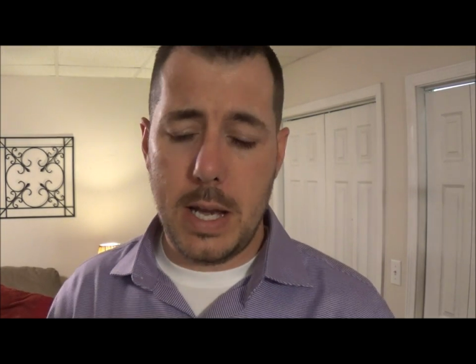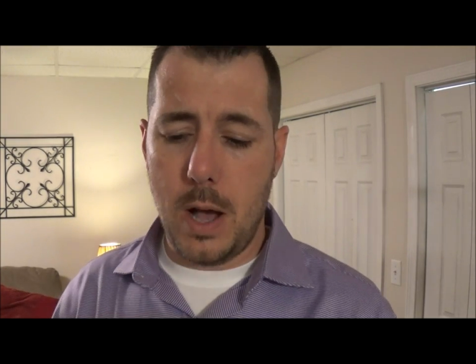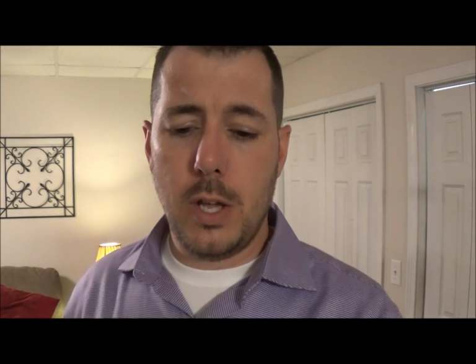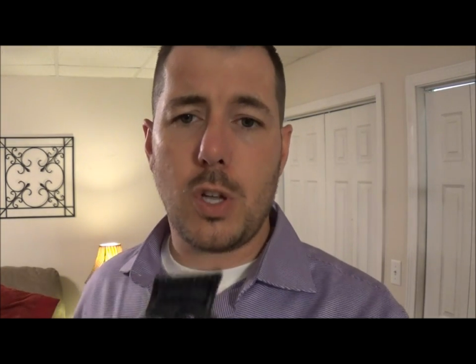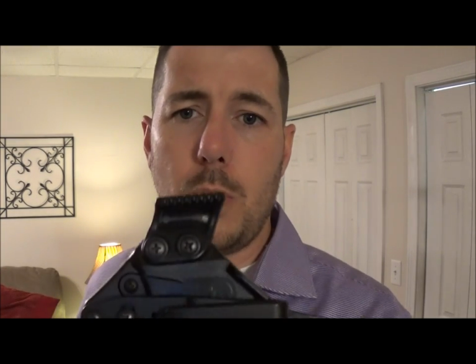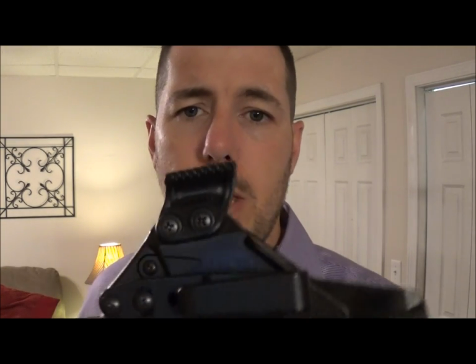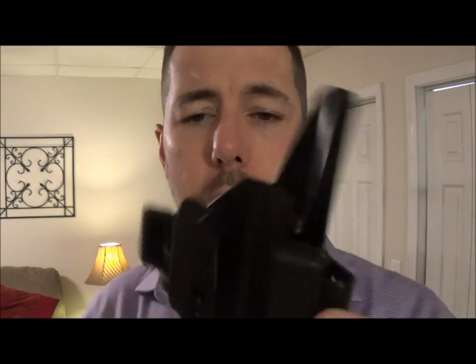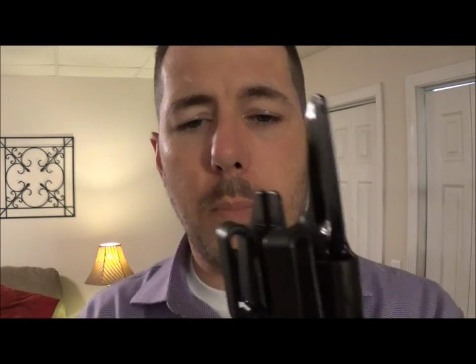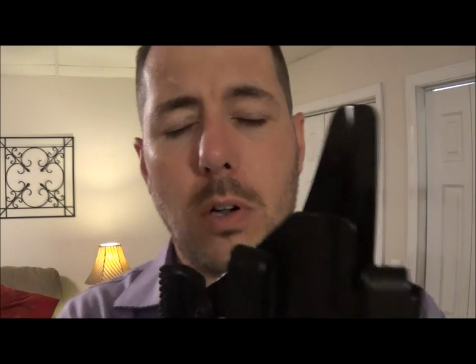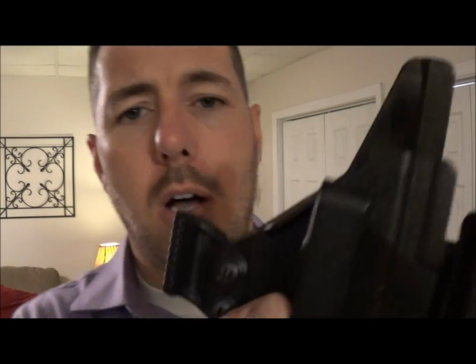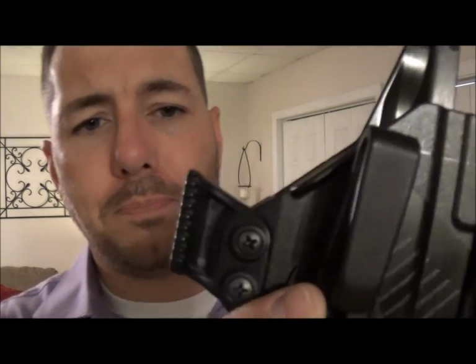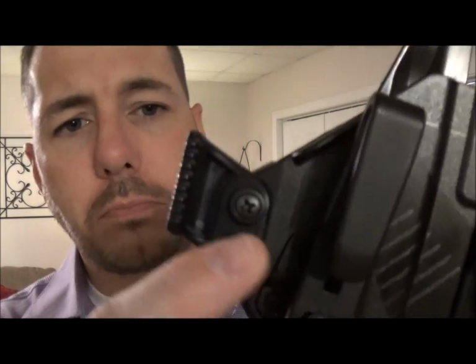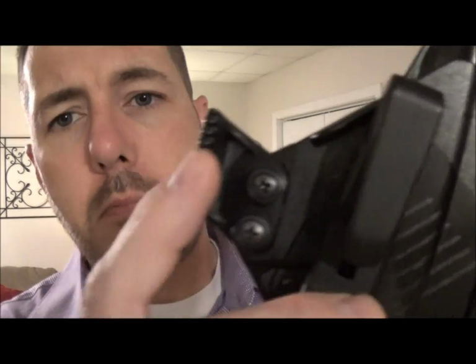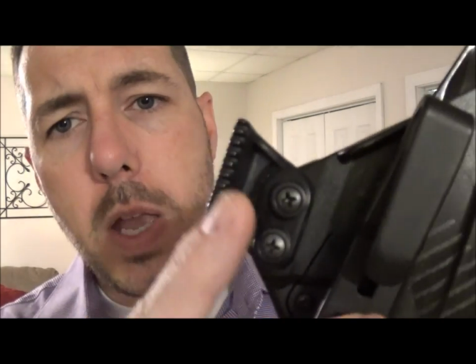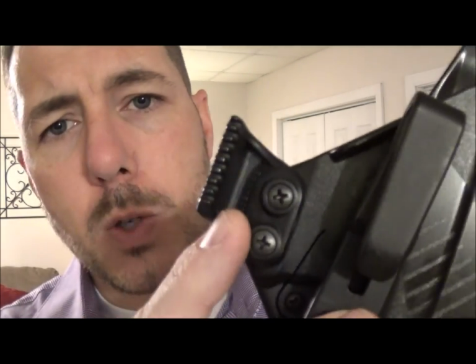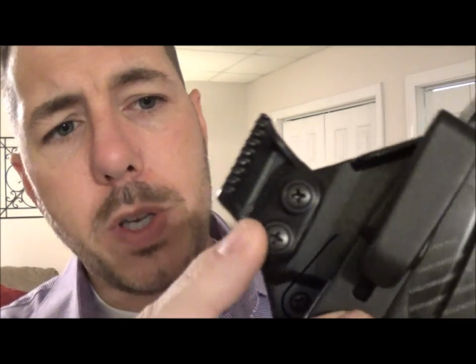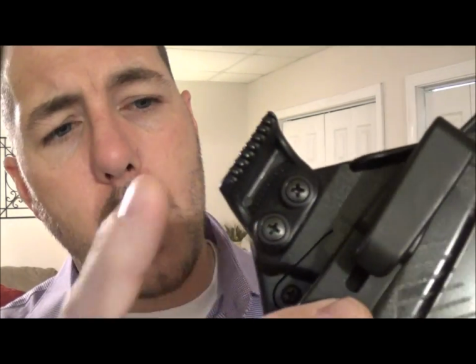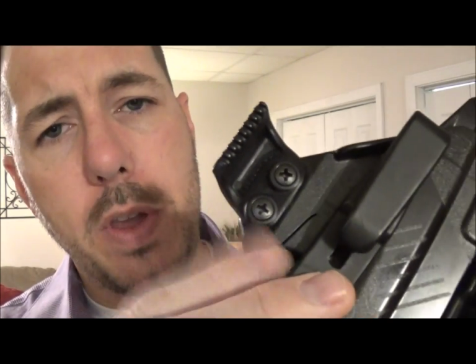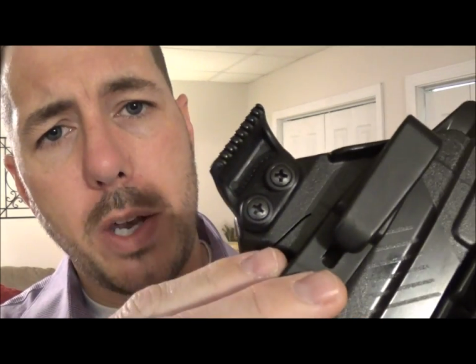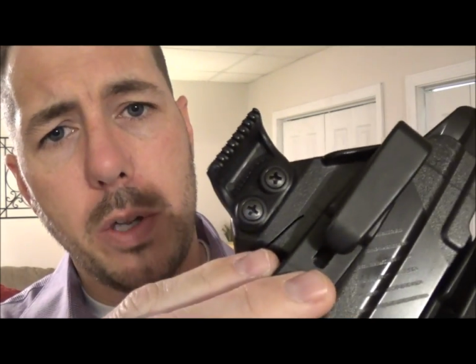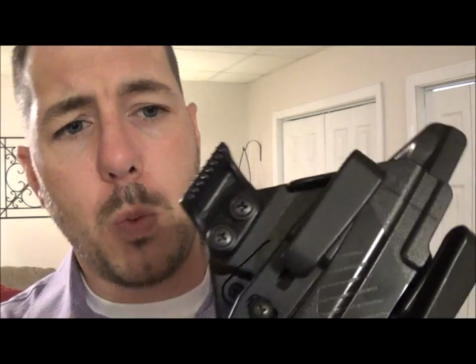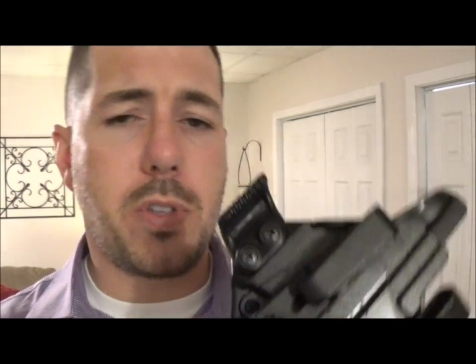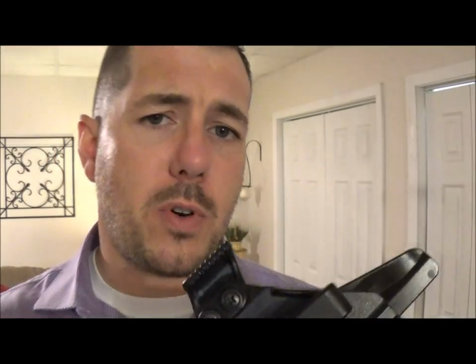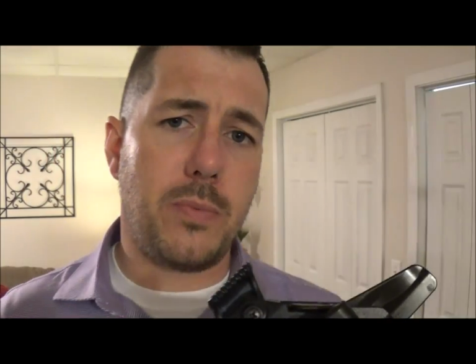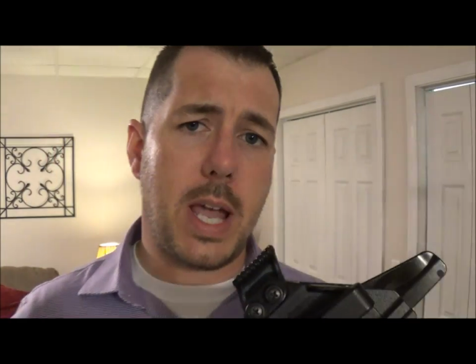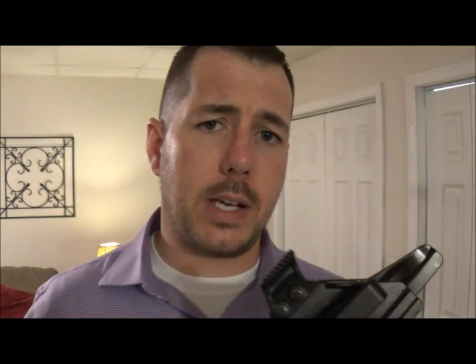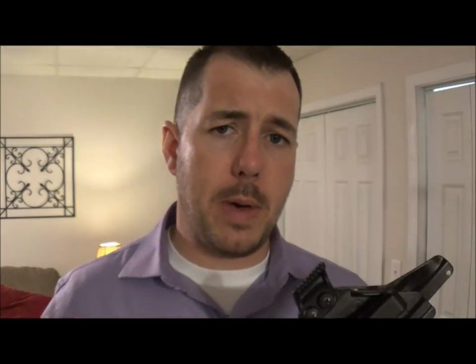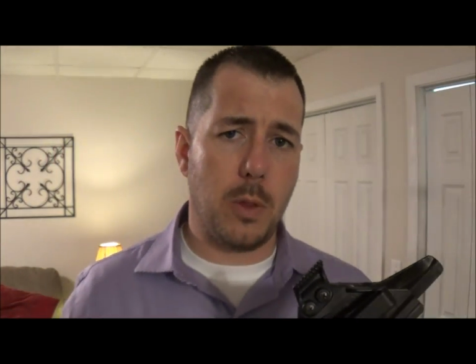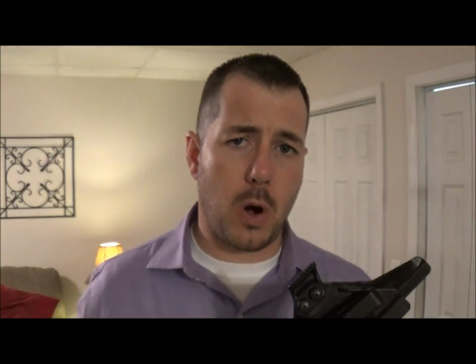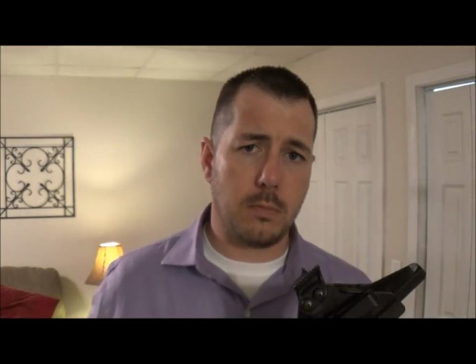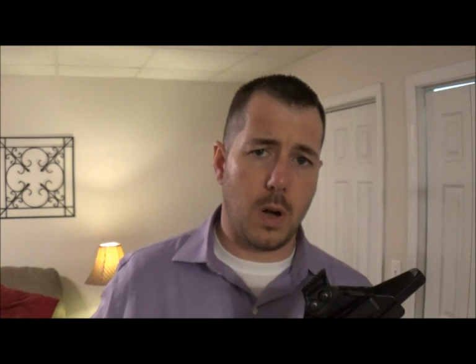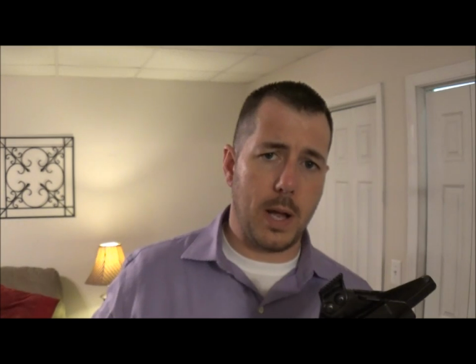The belt claw, as we saw with the Eidolon, was the first of its kind to come out on the market.